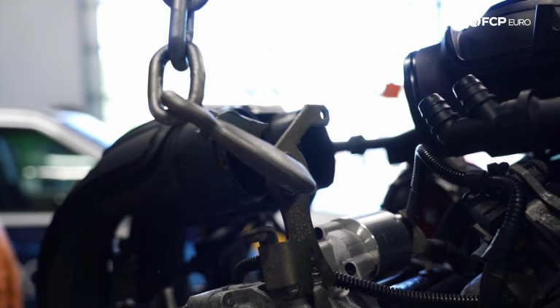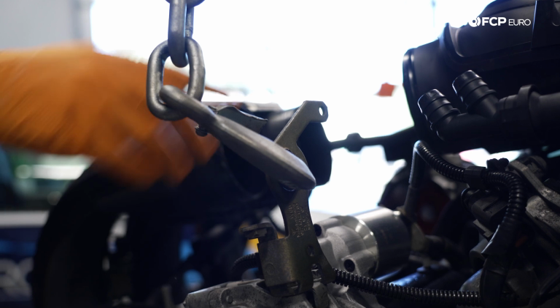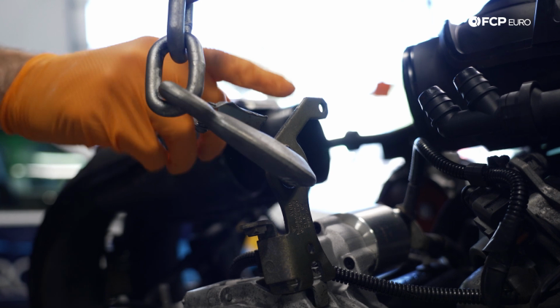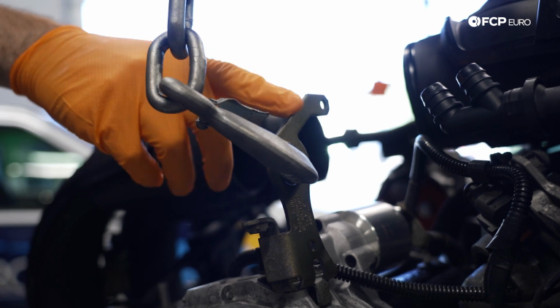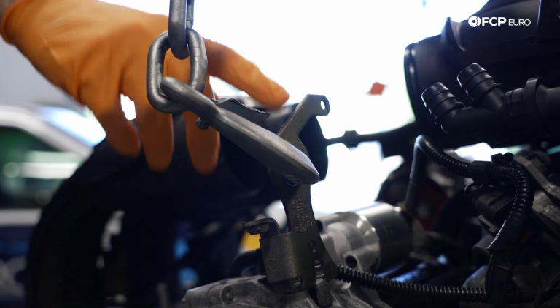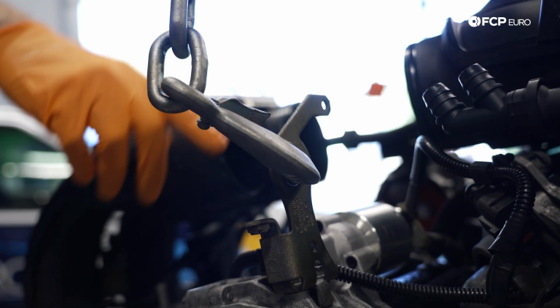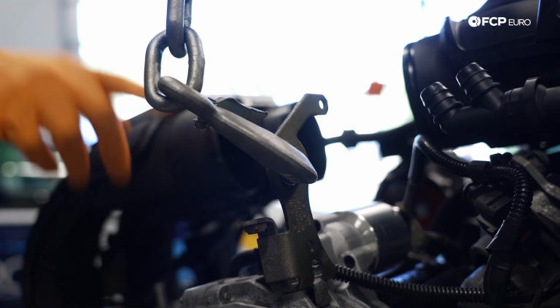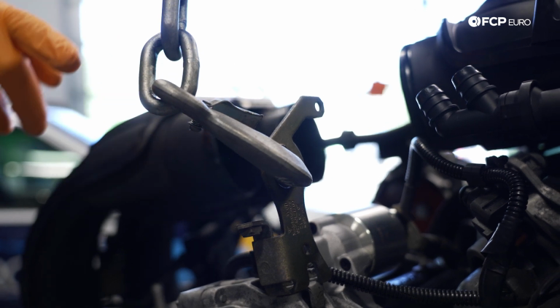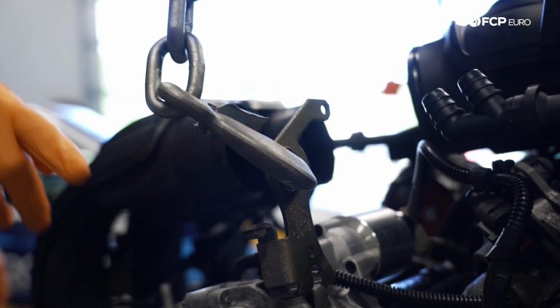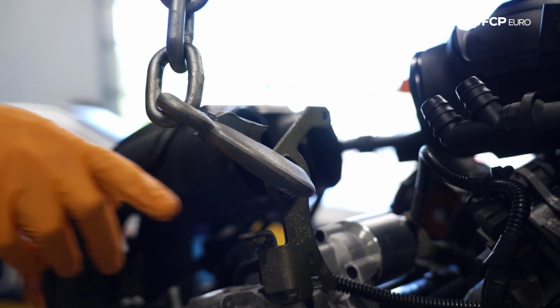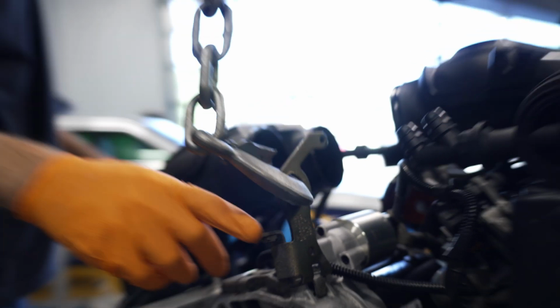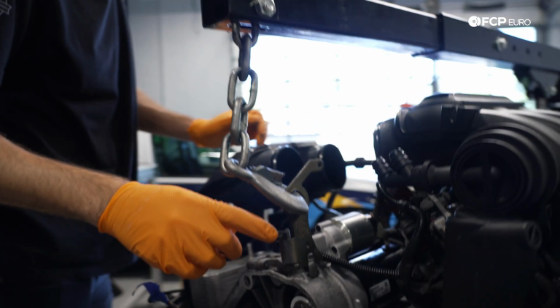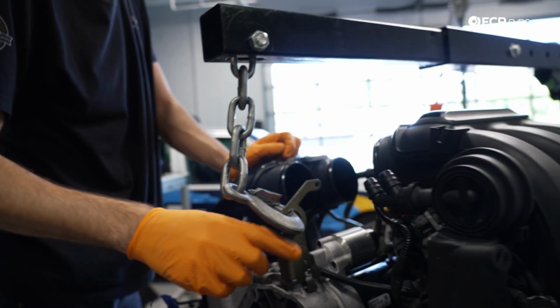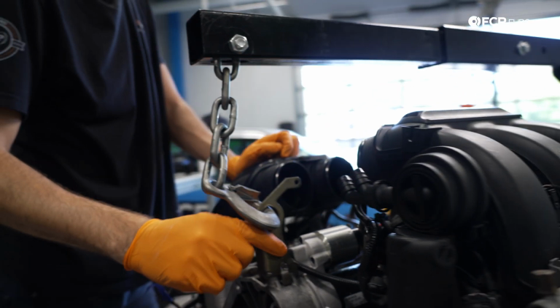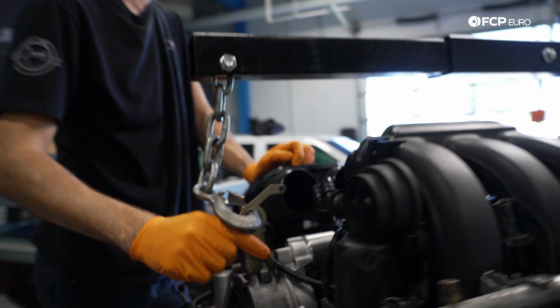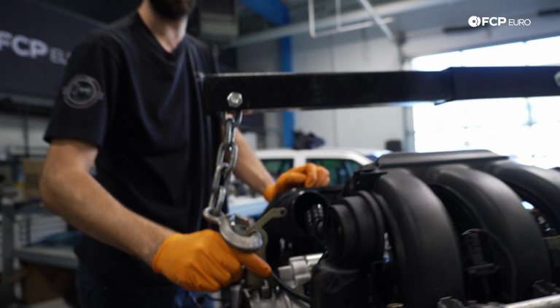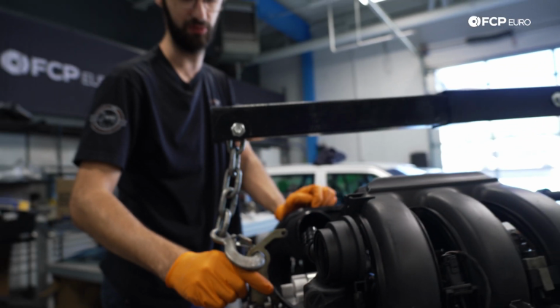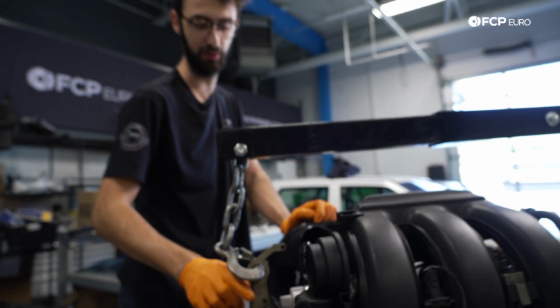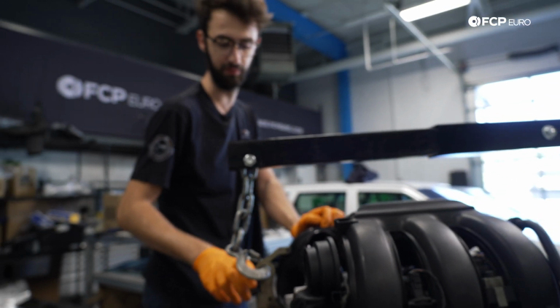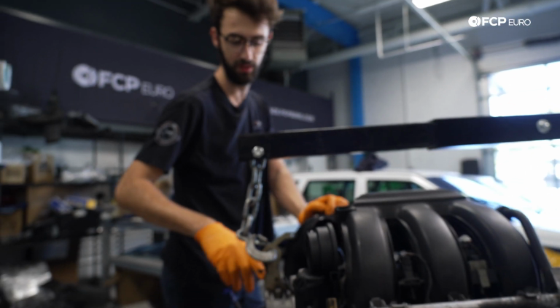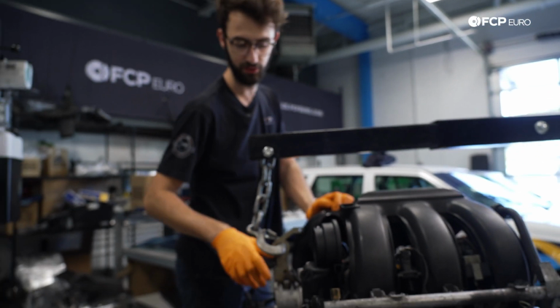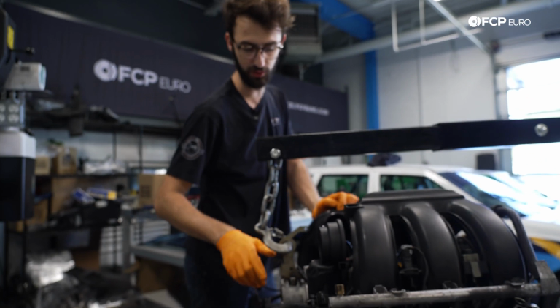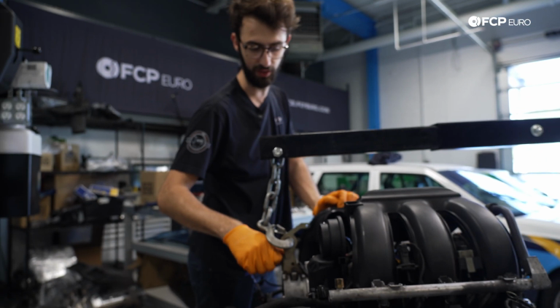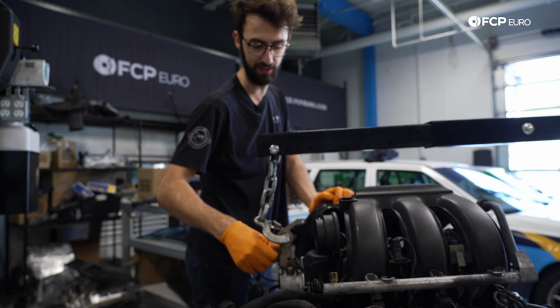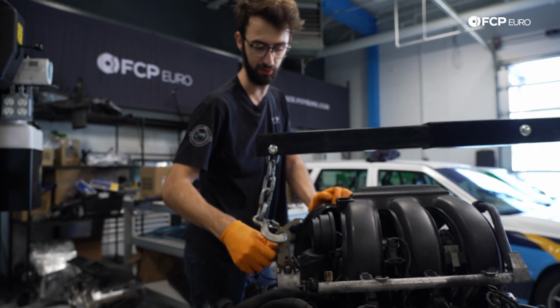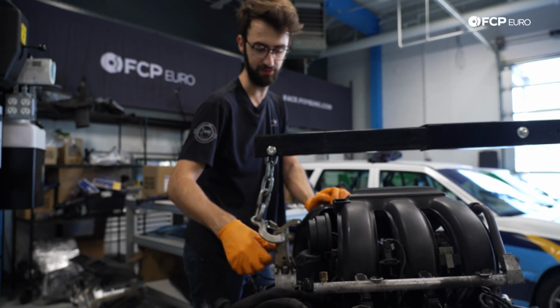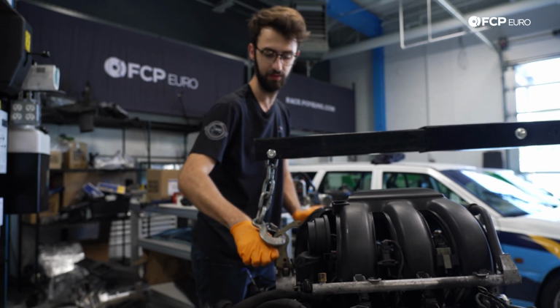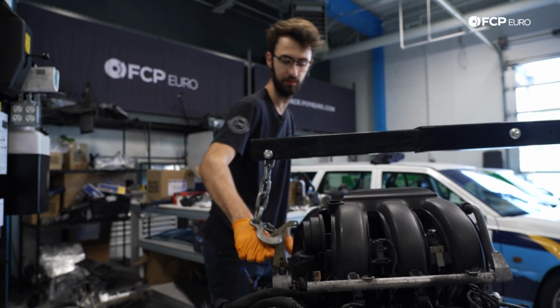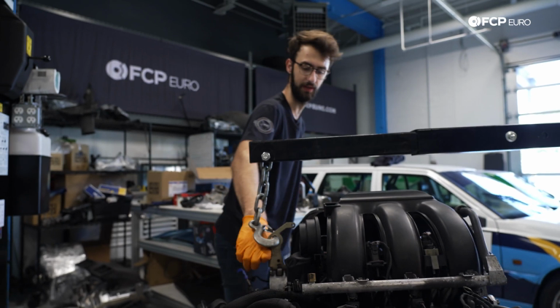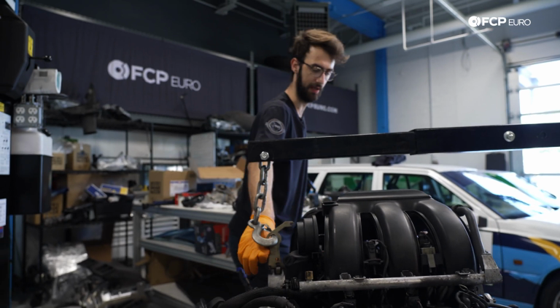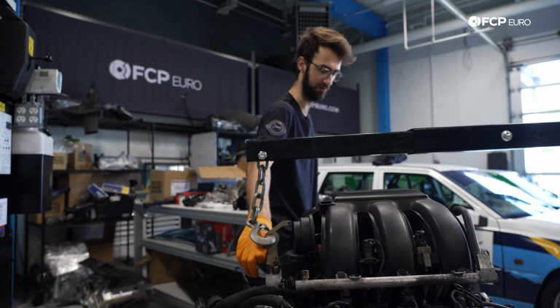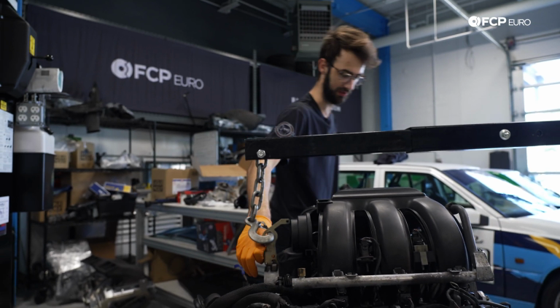Shout out Porsche for giving us this. Also, how wild is it that basically the entire engine can be supported from two M8 bolts and that piece of steel?